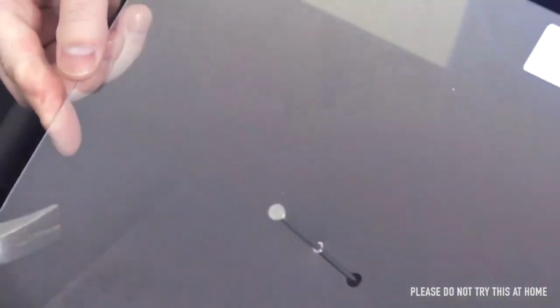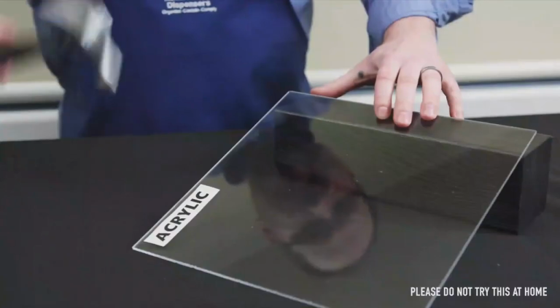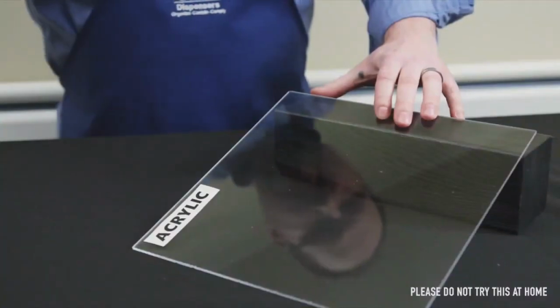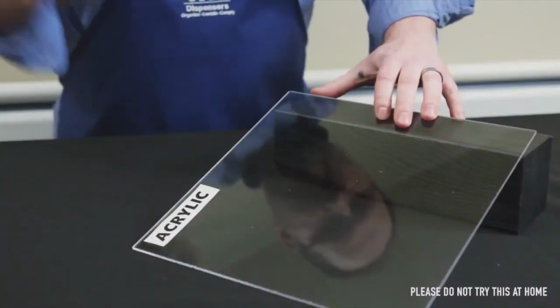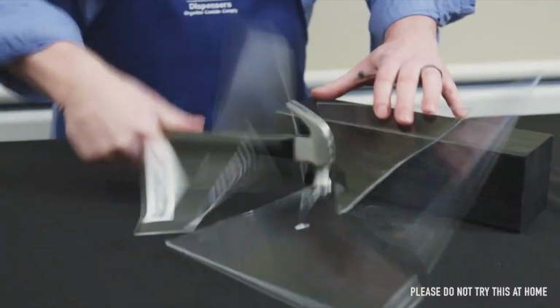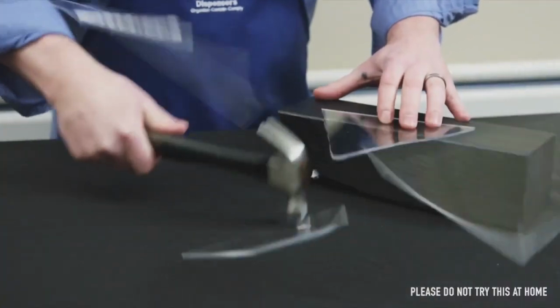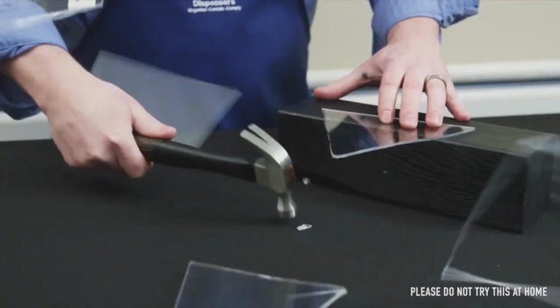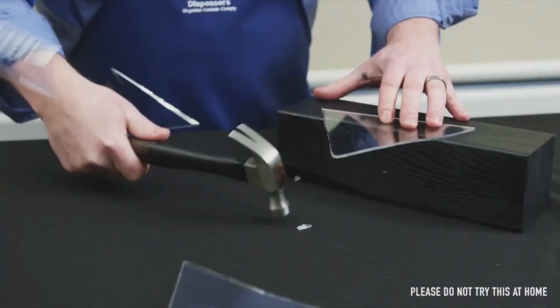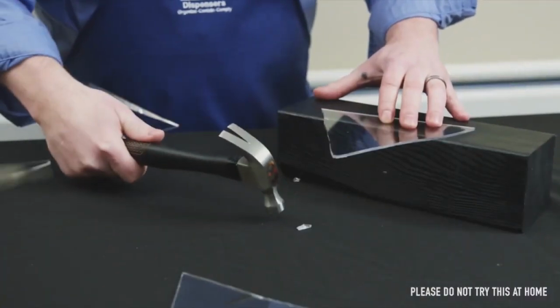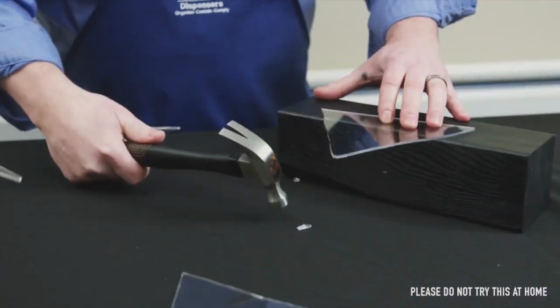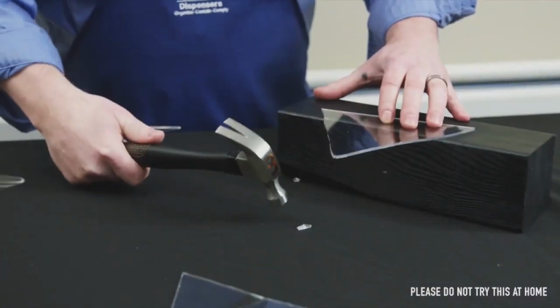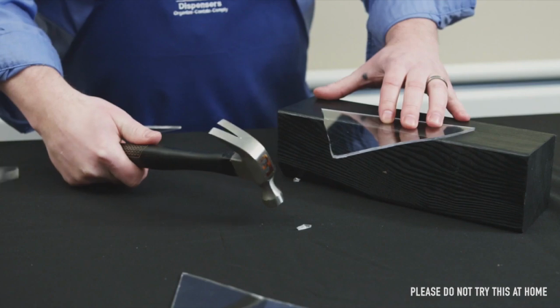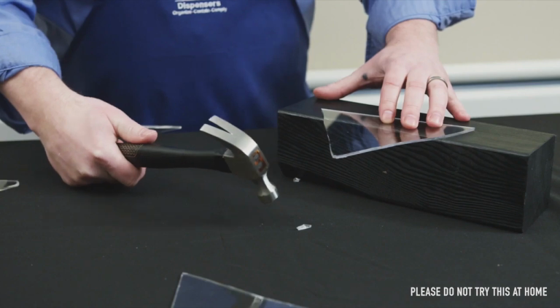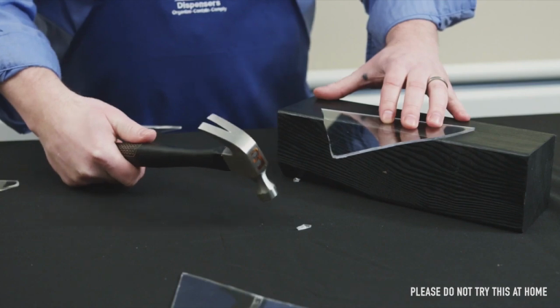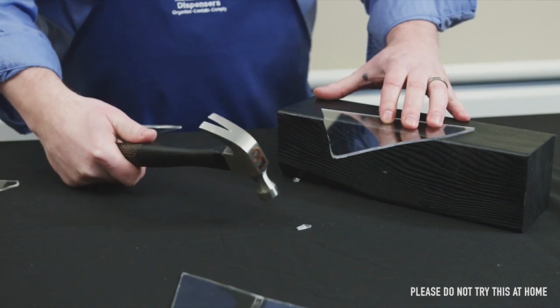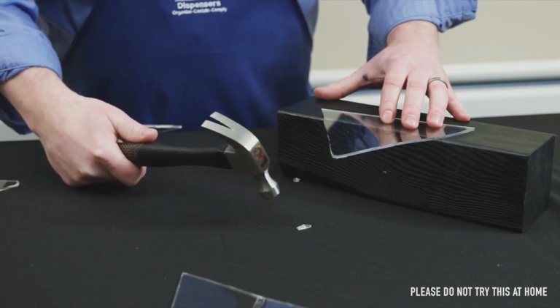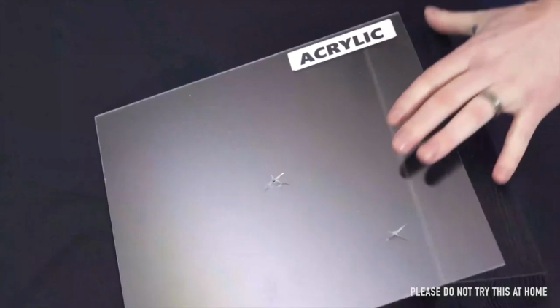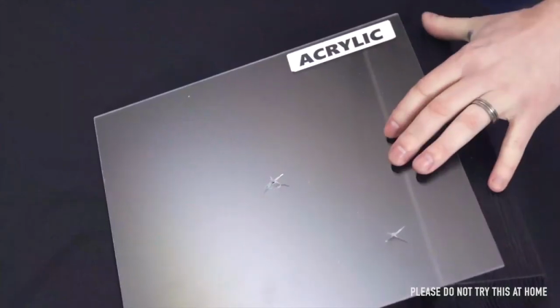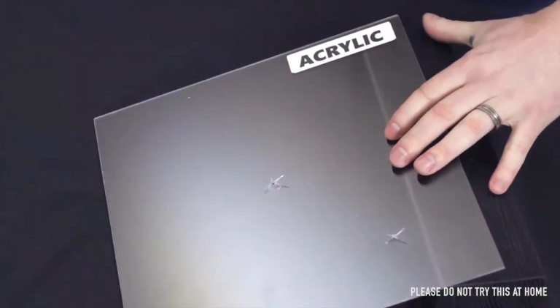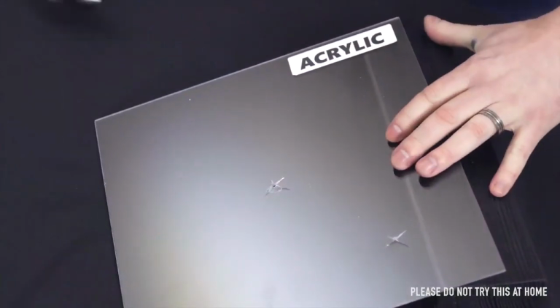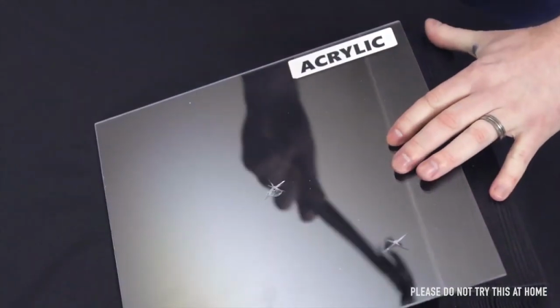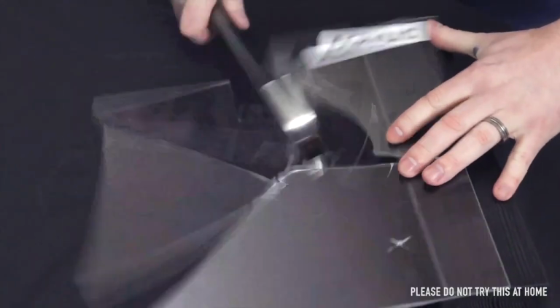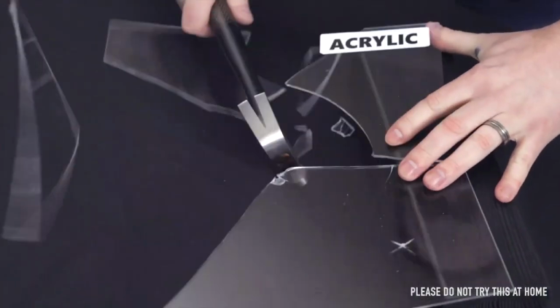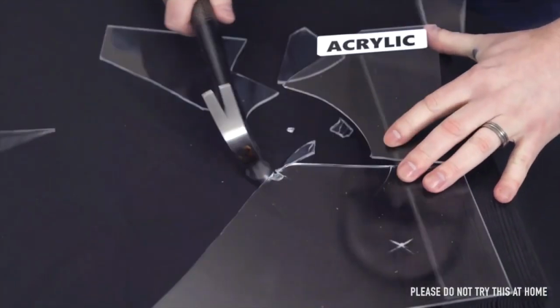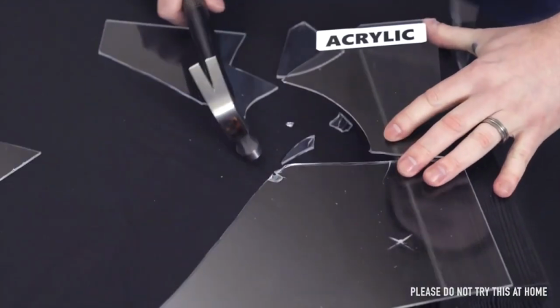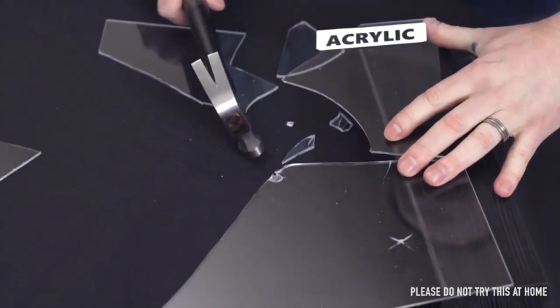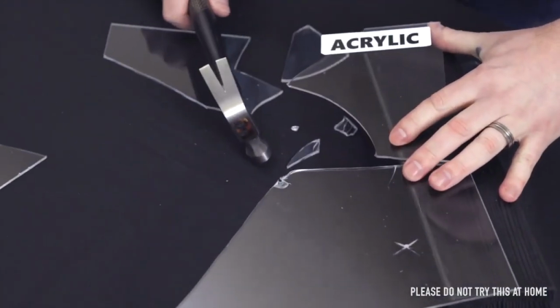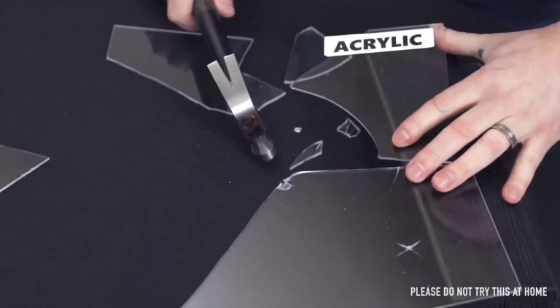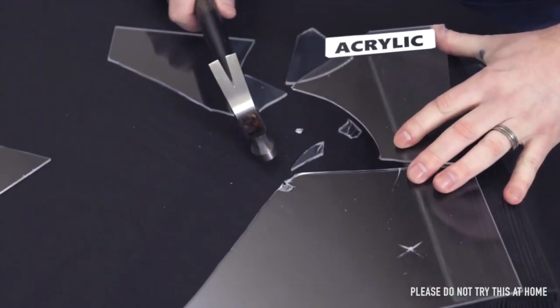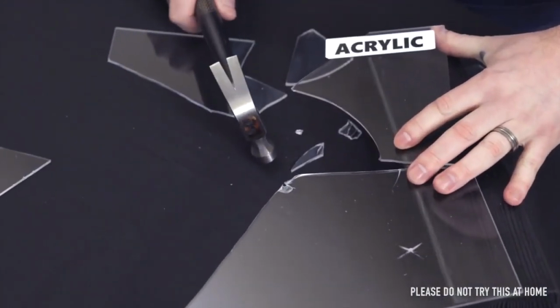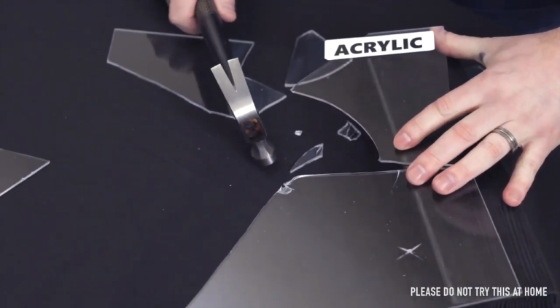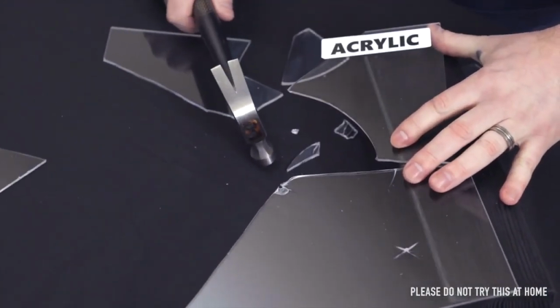As you can see, acrylic will break and shatter, resulting in sharp fragments and making the product unusable.